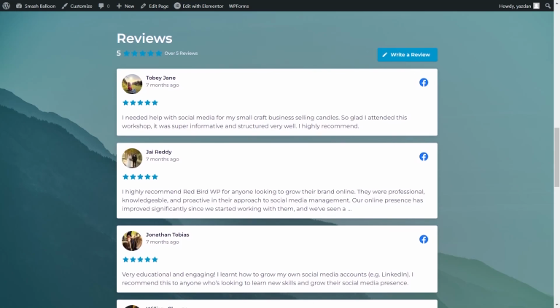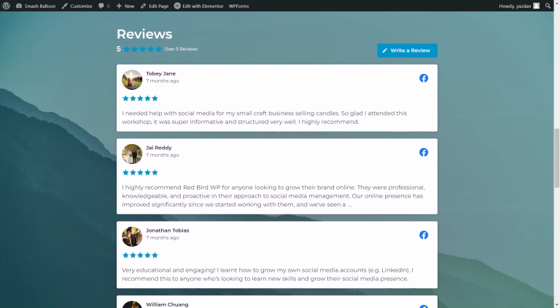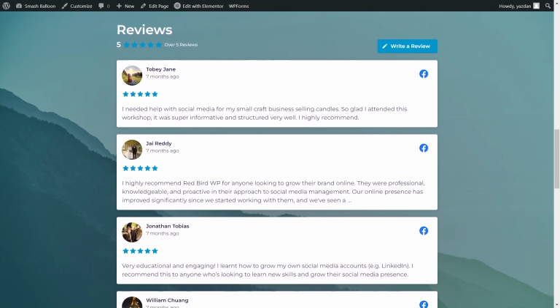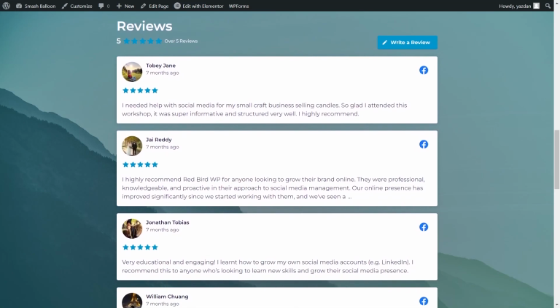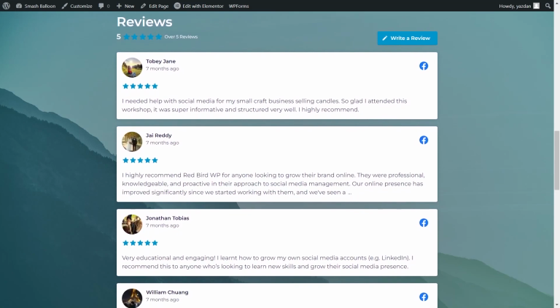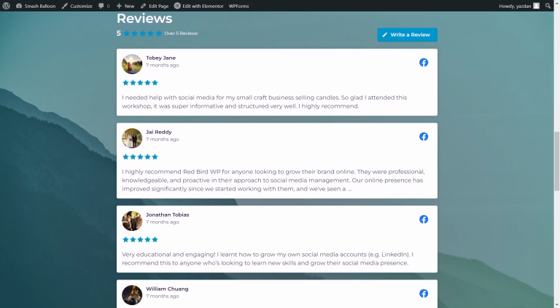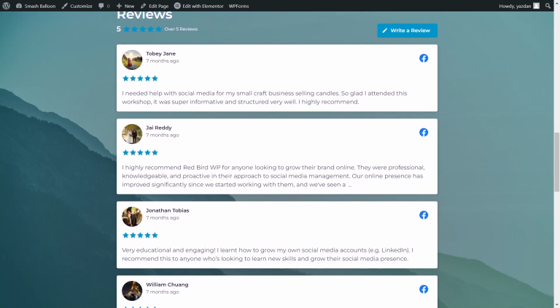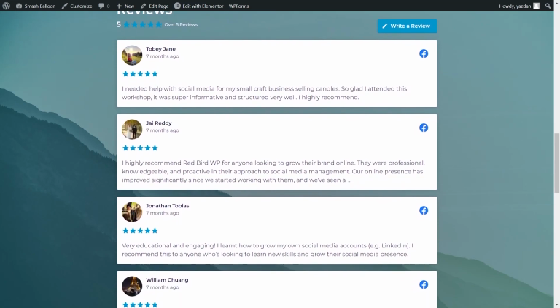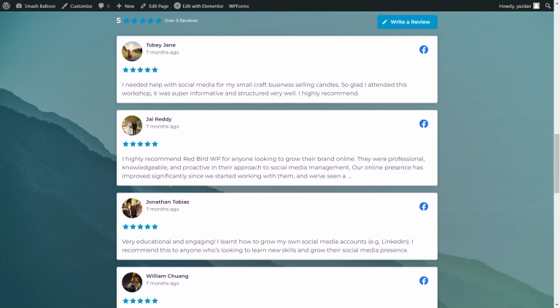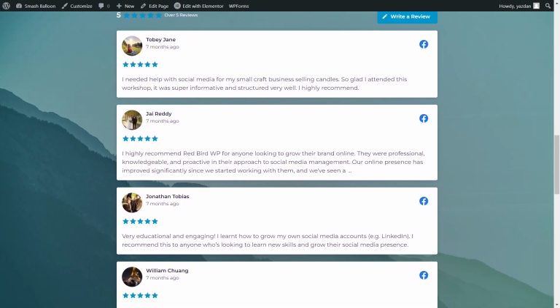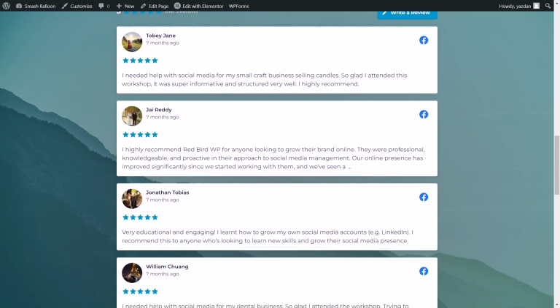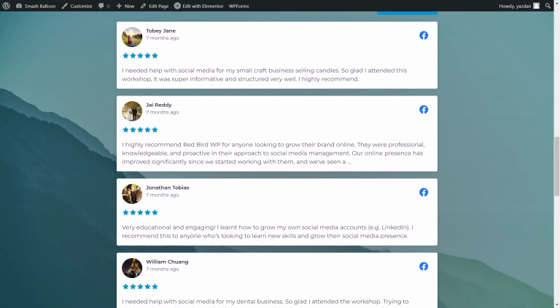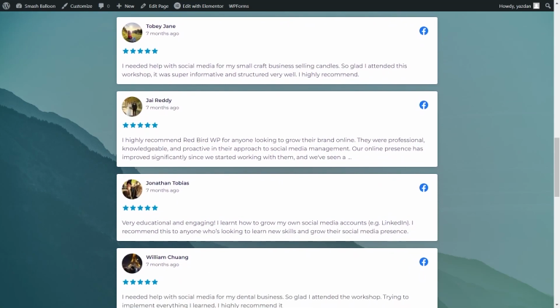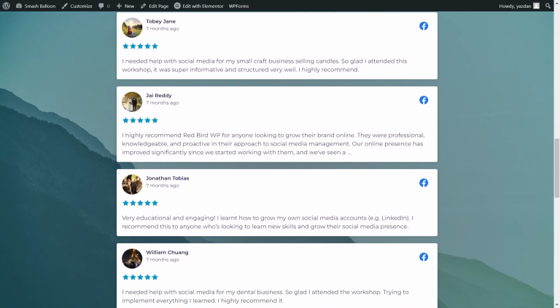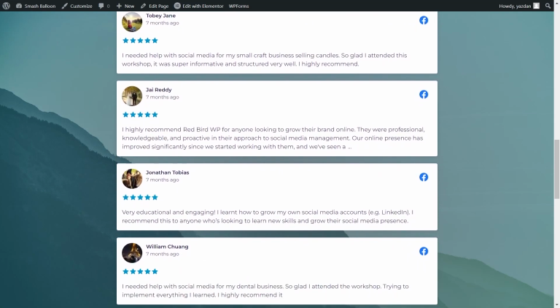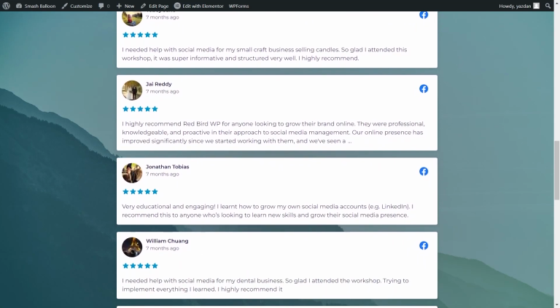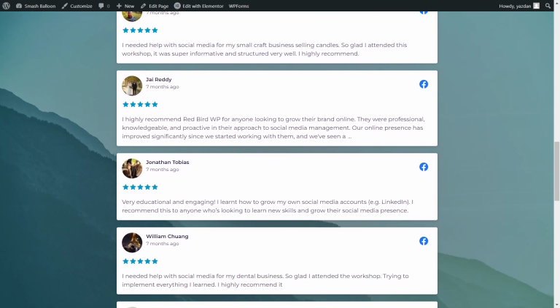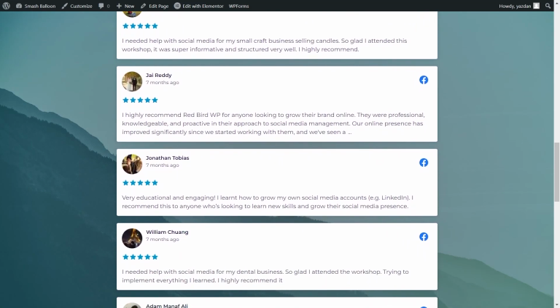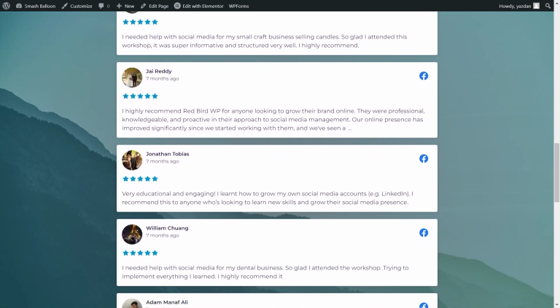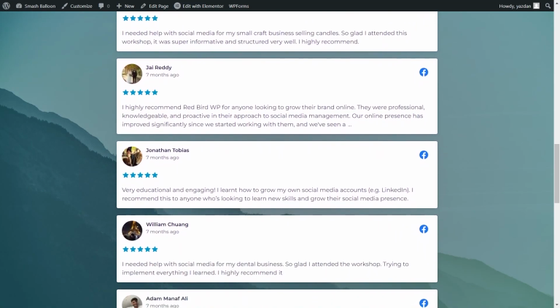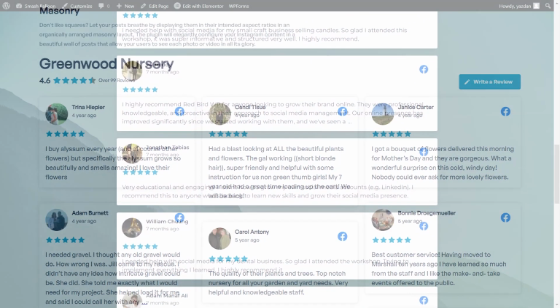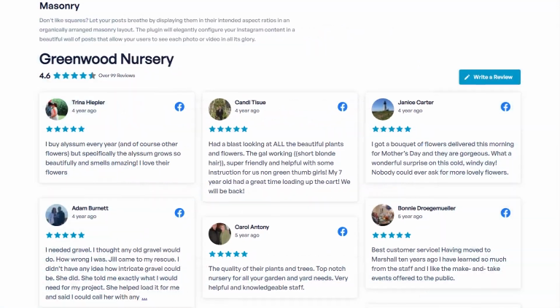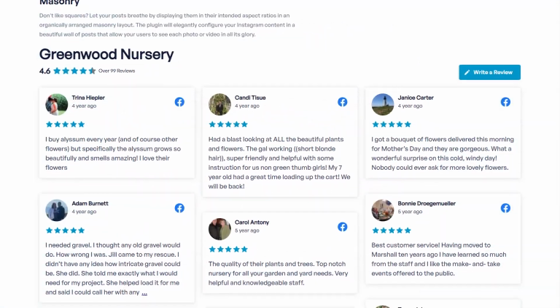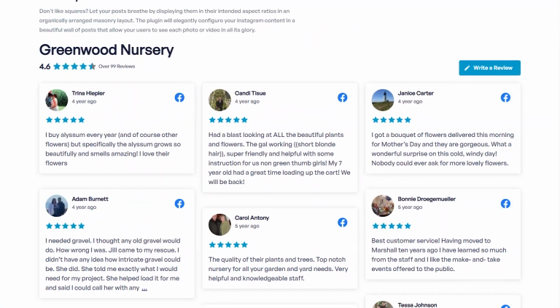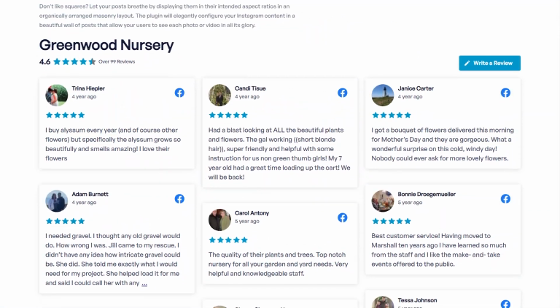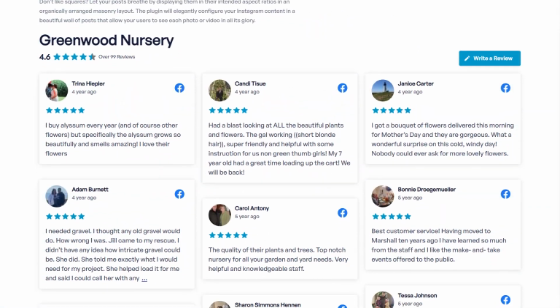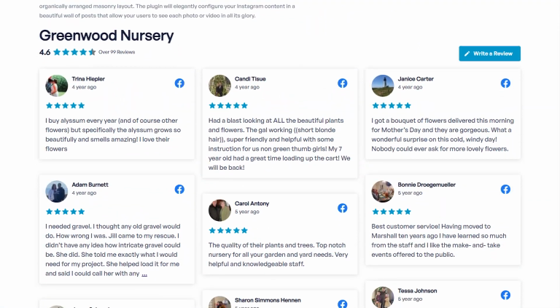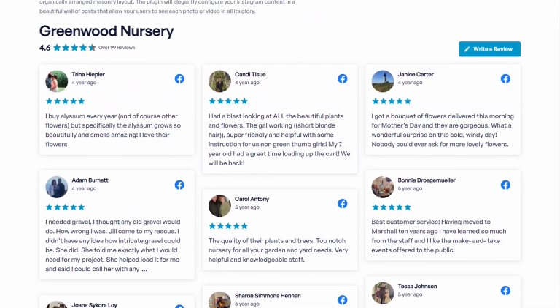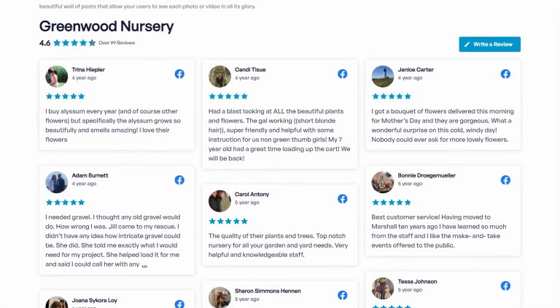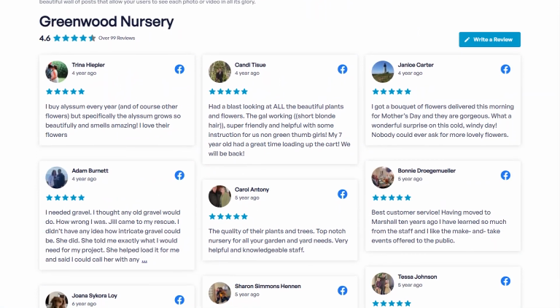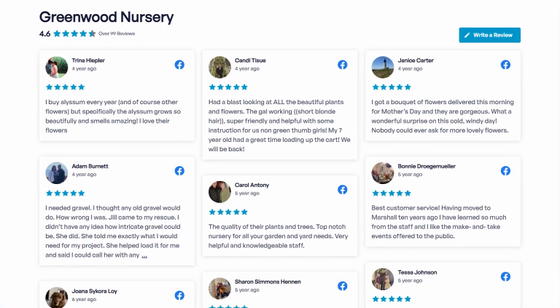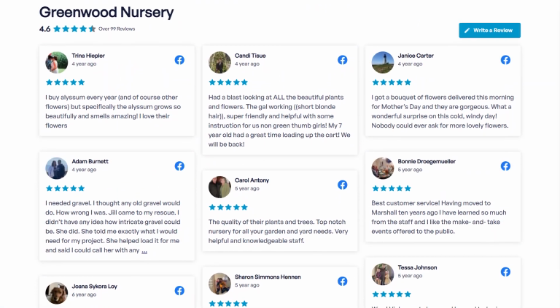In this video, I'm going to show you how you can display your Facebook reviews in Elementor in beautiful feeds like this. To do this, we'll be using the Smash Balloon Reviews Feed Pro plugin.